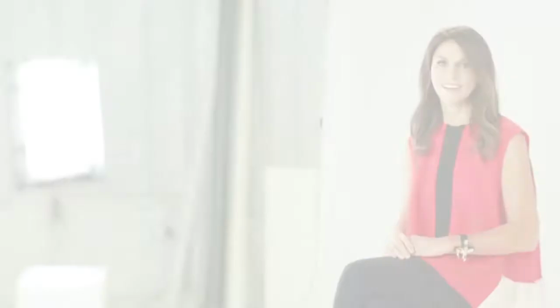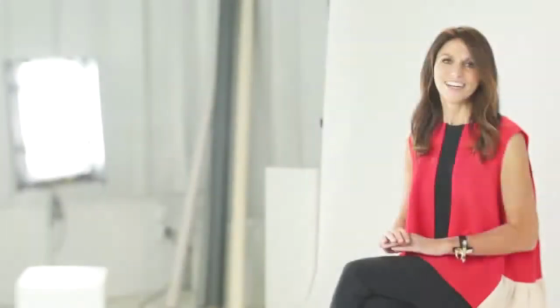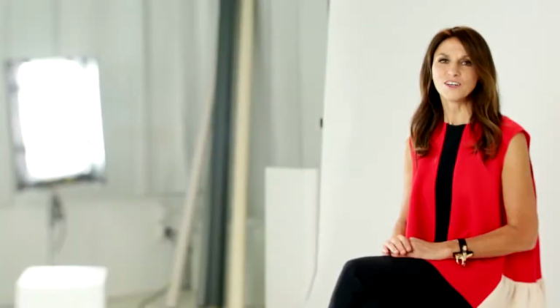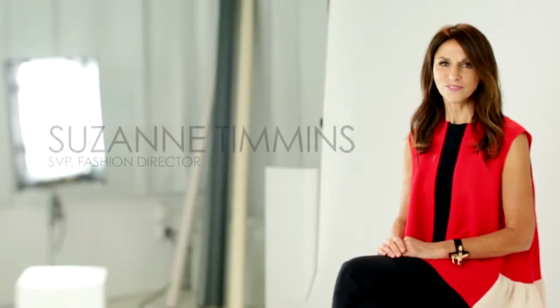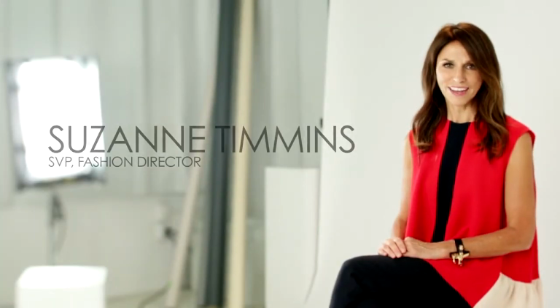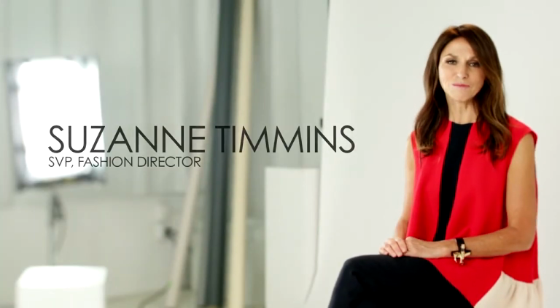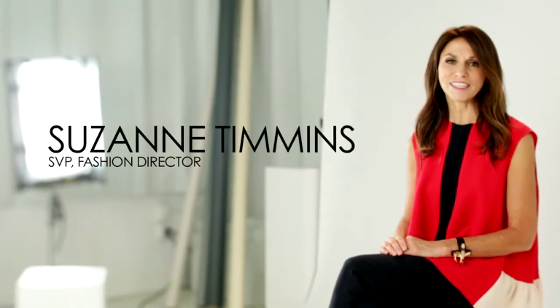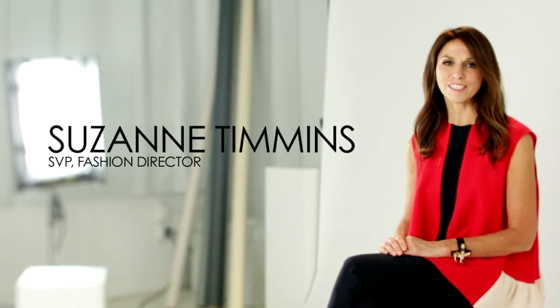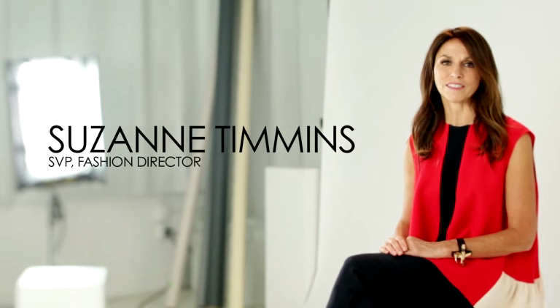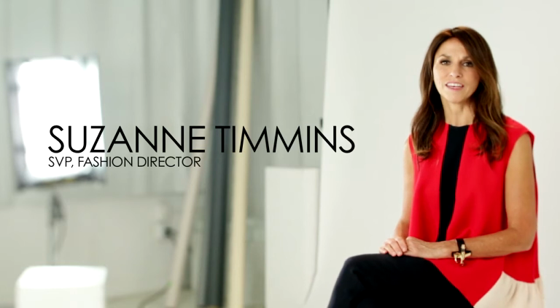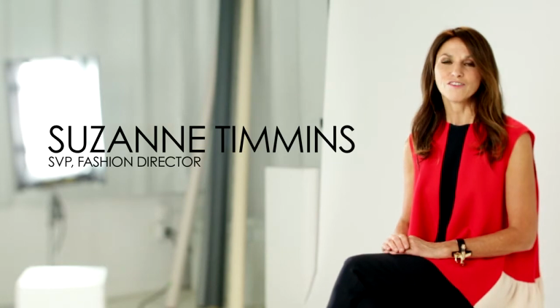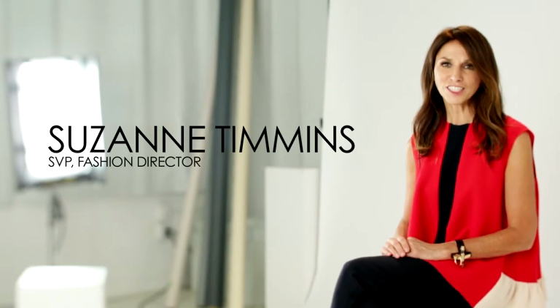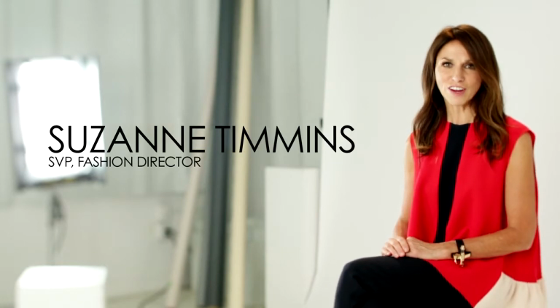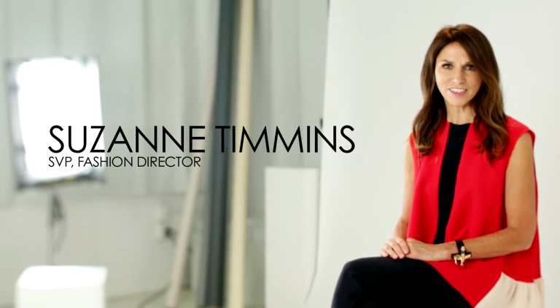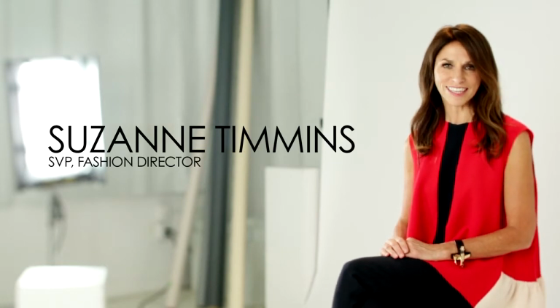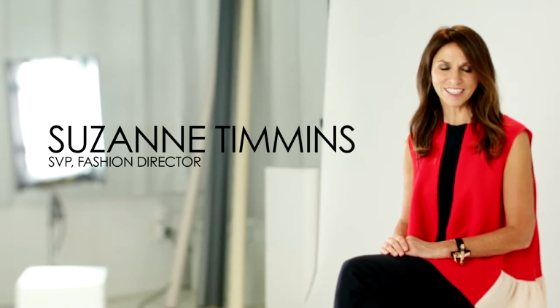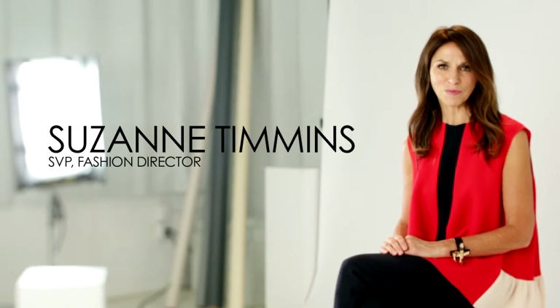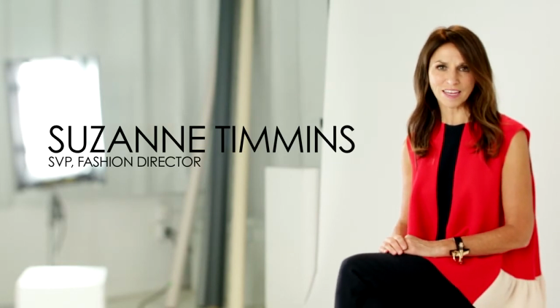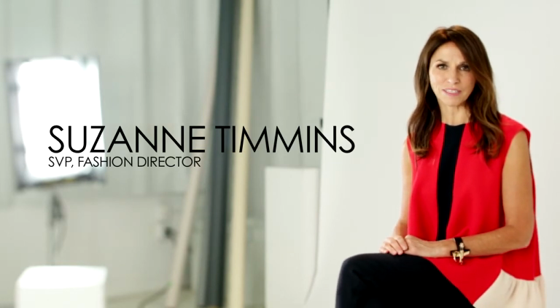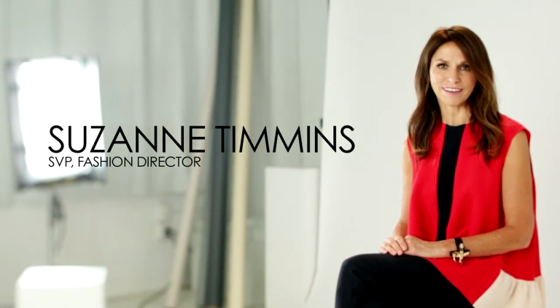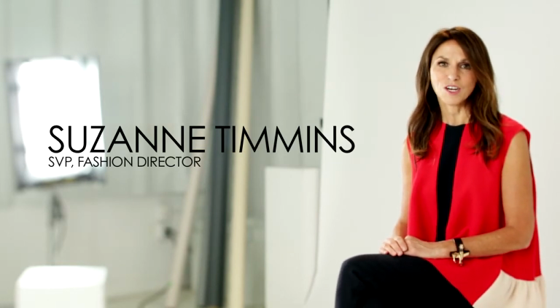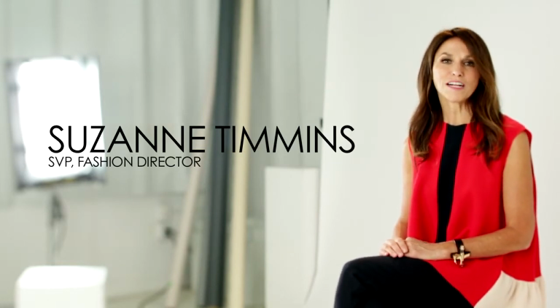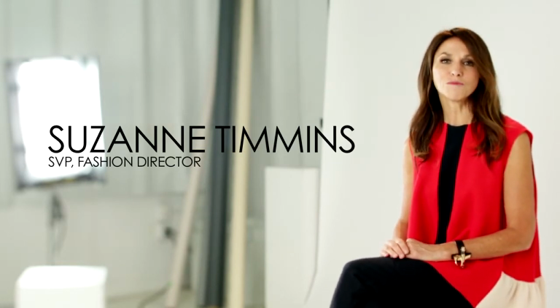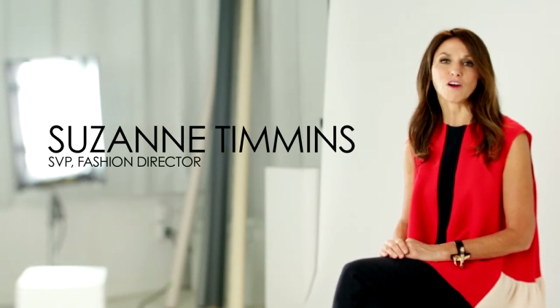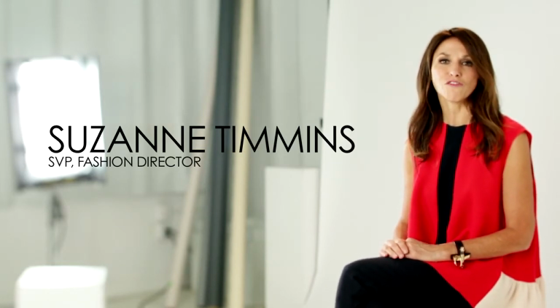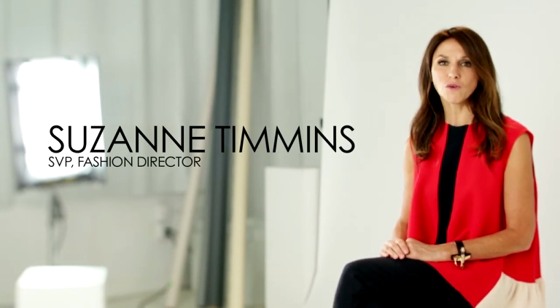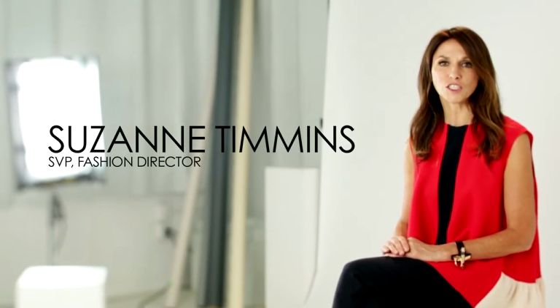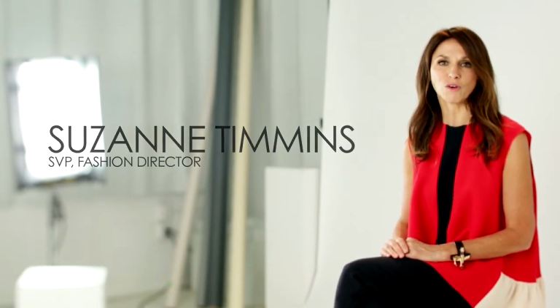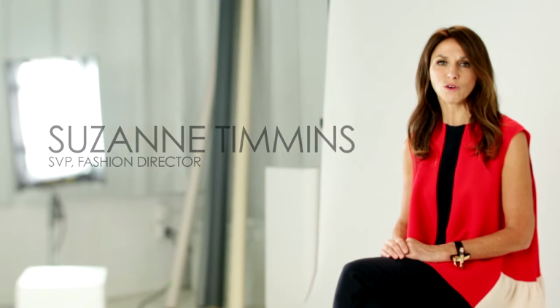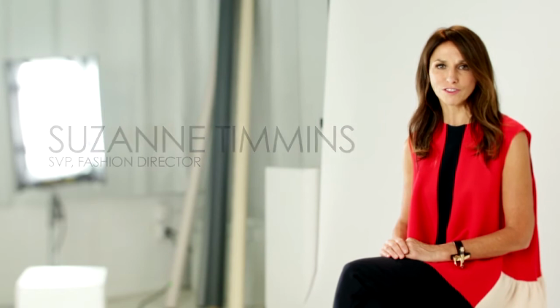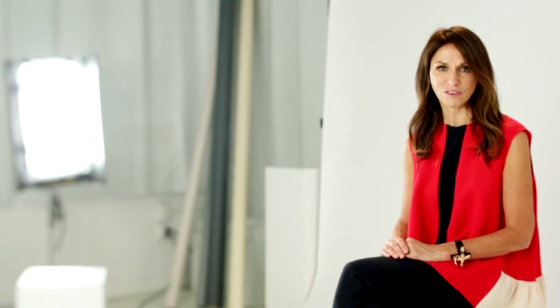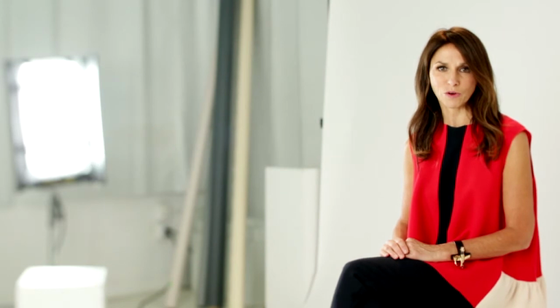Hello, I'm Suzanne Timmons, Fashion Director at the Hudson's Bay Company. Welcome to our Fall-Winter 2012 Trend Report.